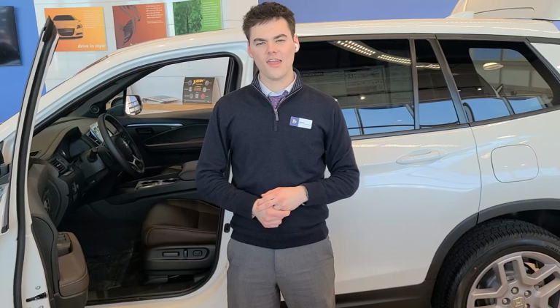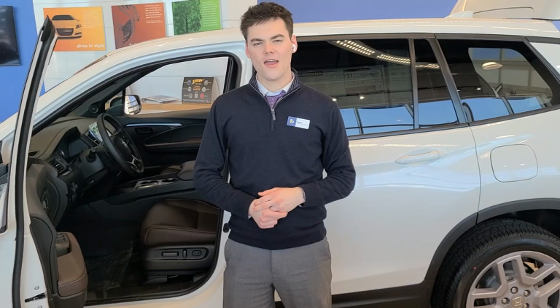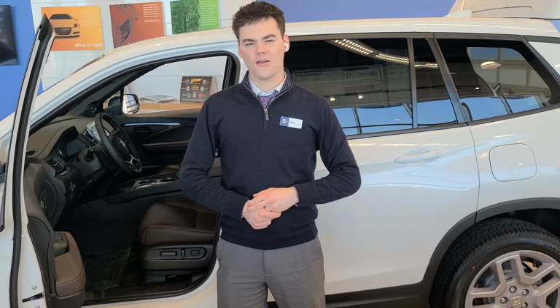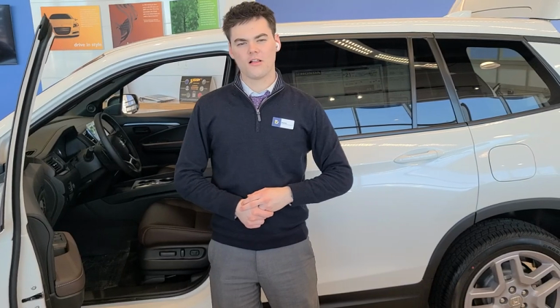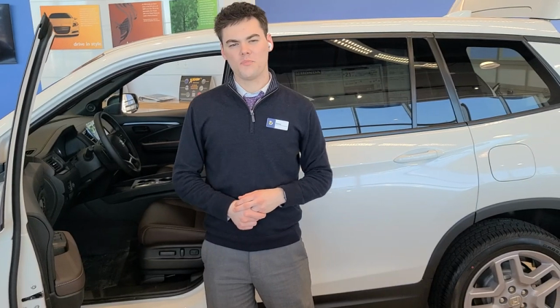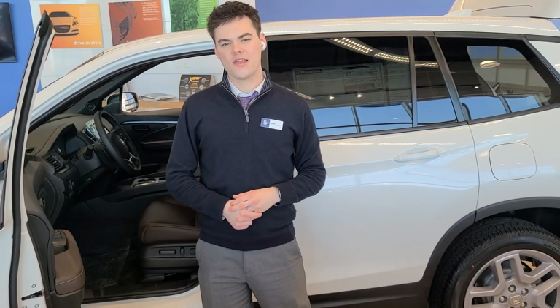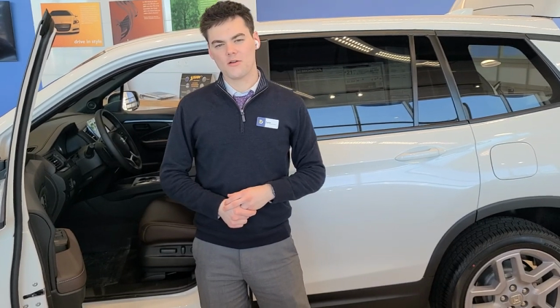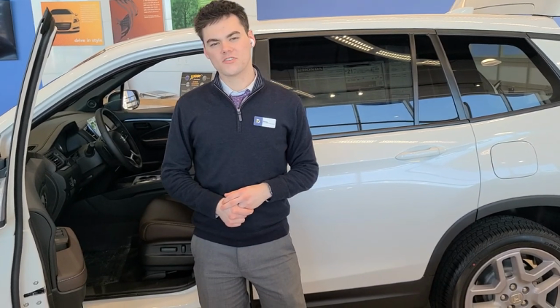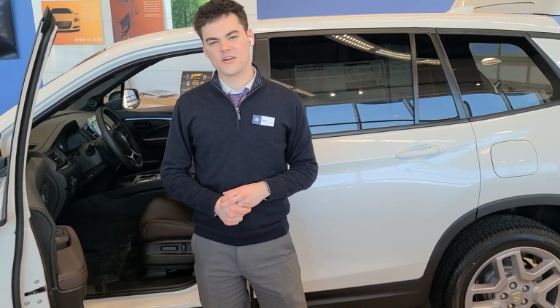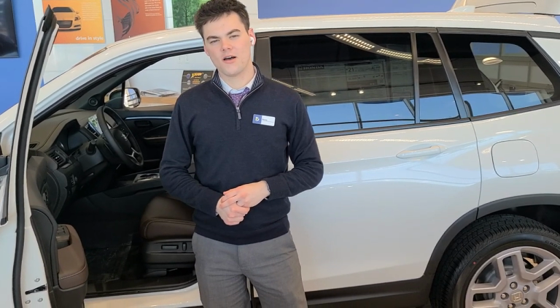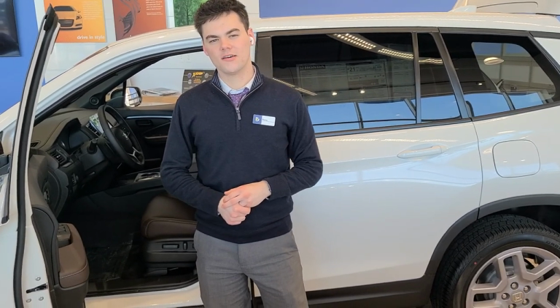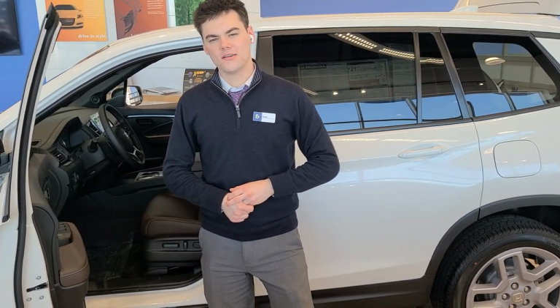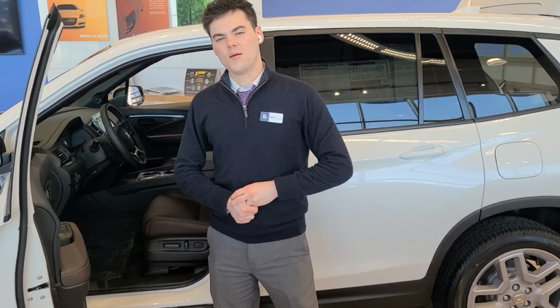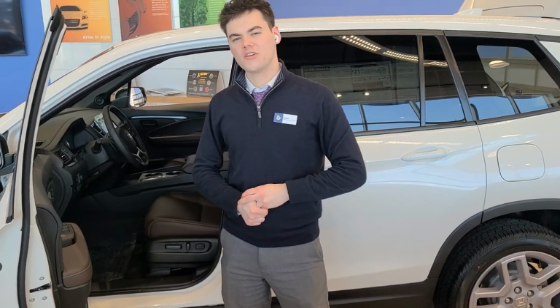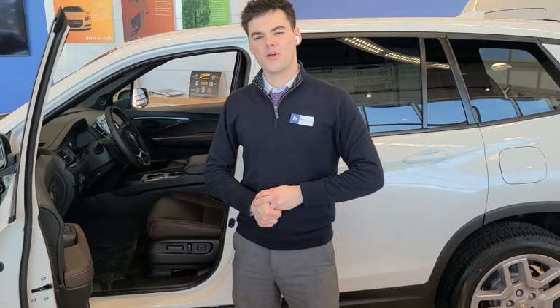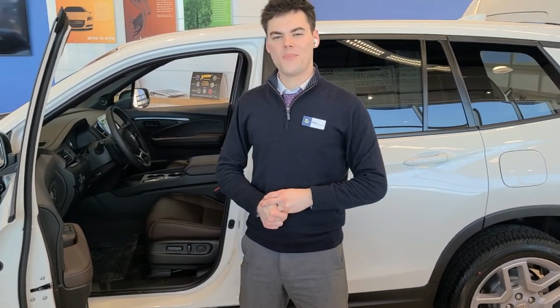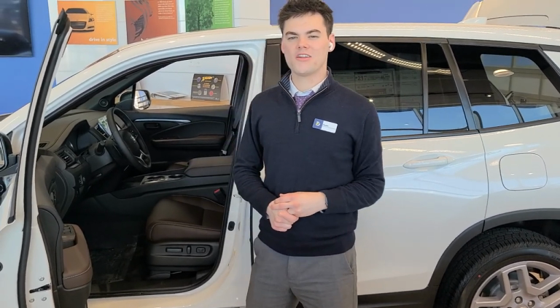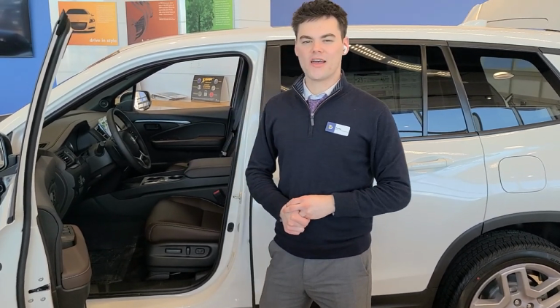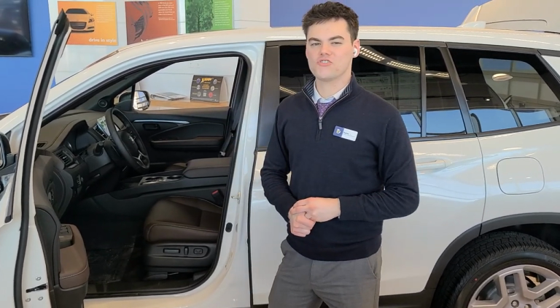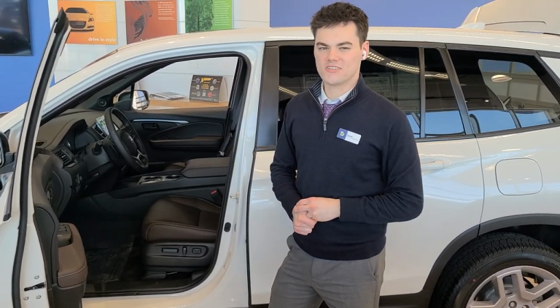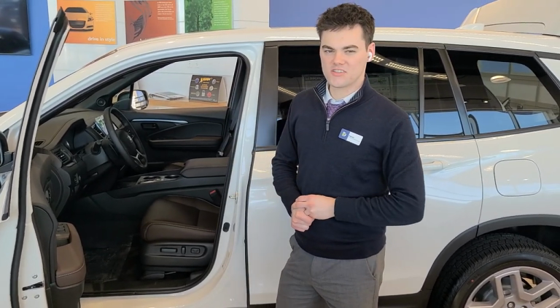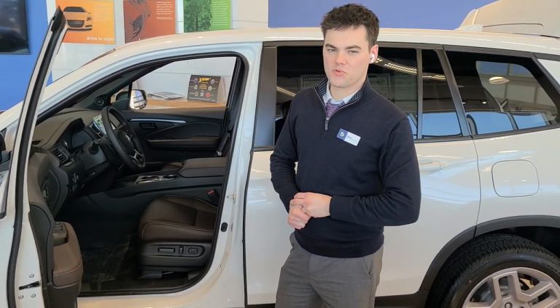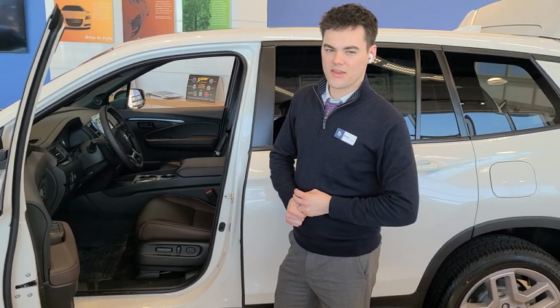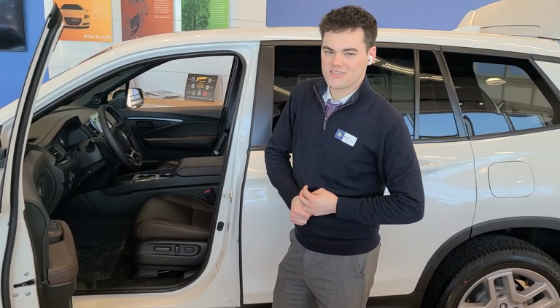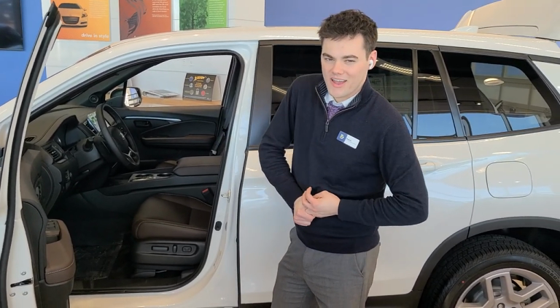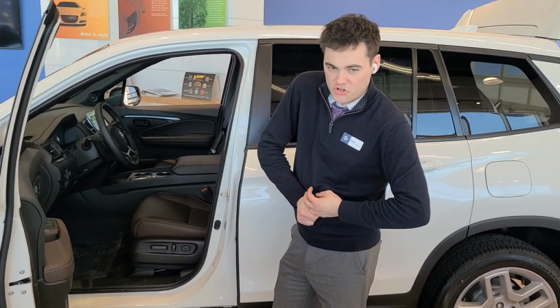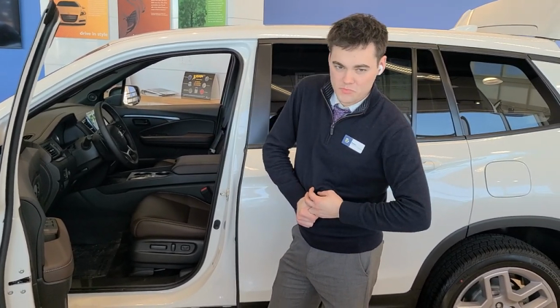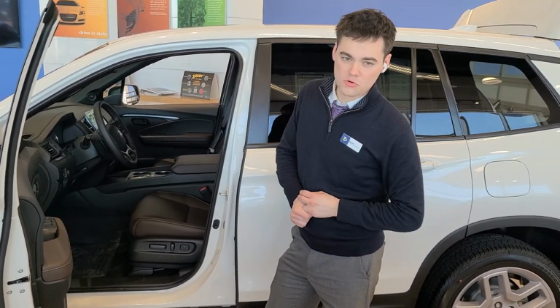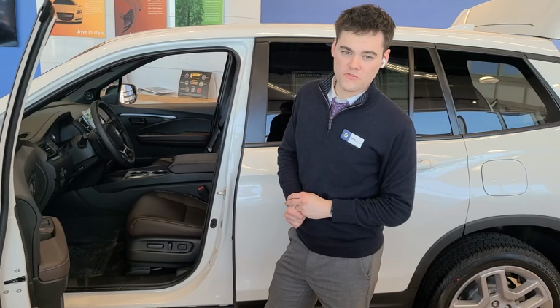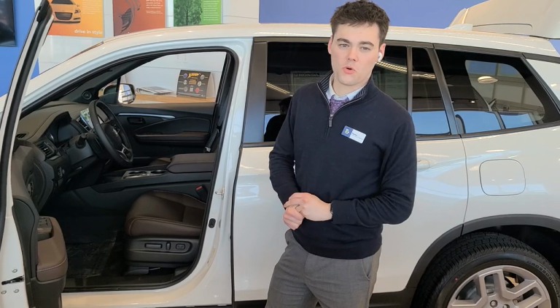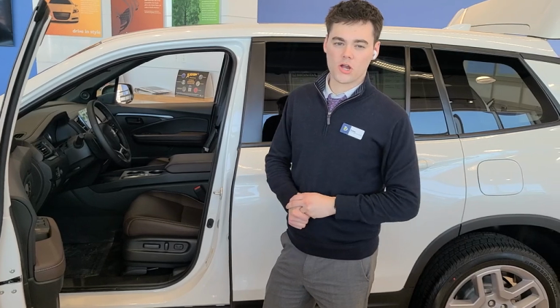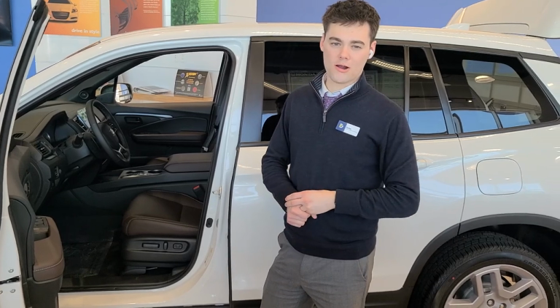Hey all, I'm Peyton at Rustero Honda. The best way to manage allergies this spring is to allergy-proof your car.